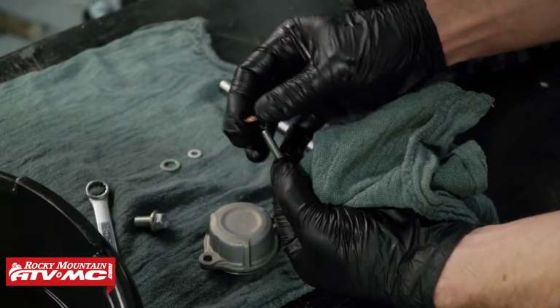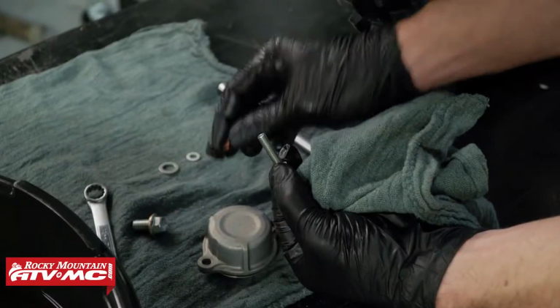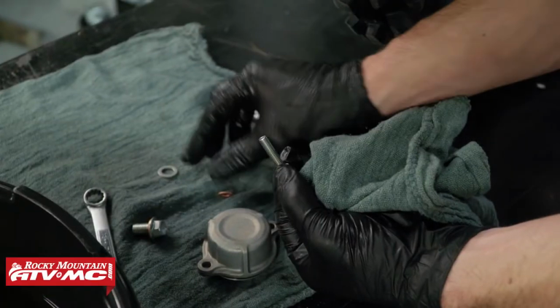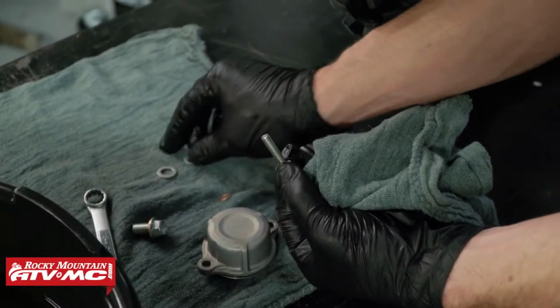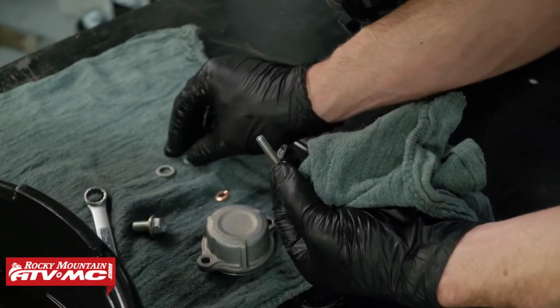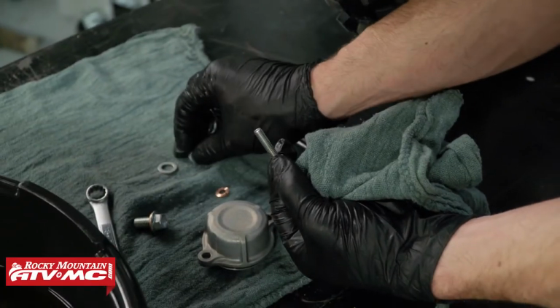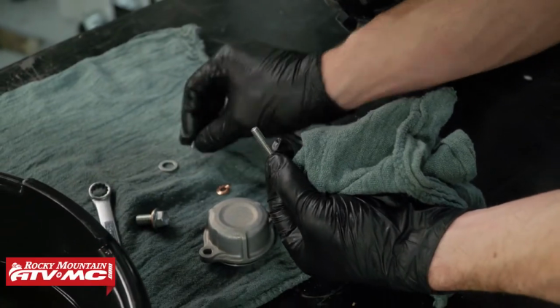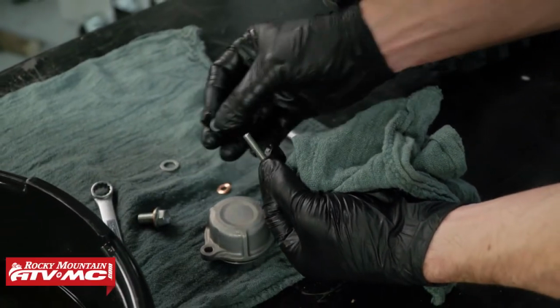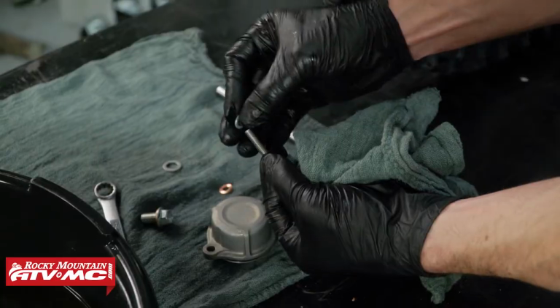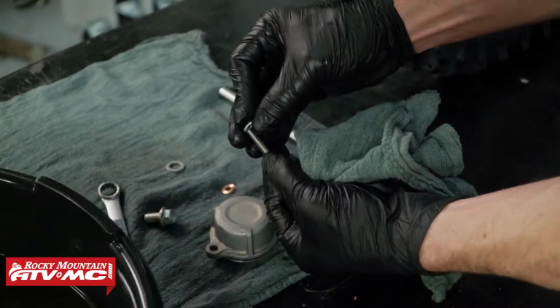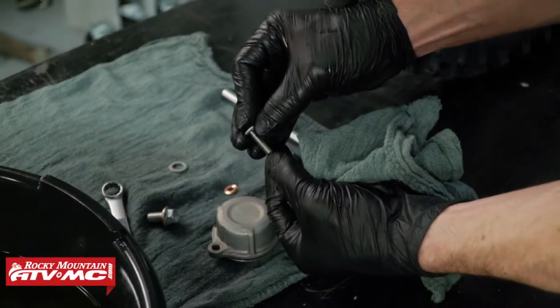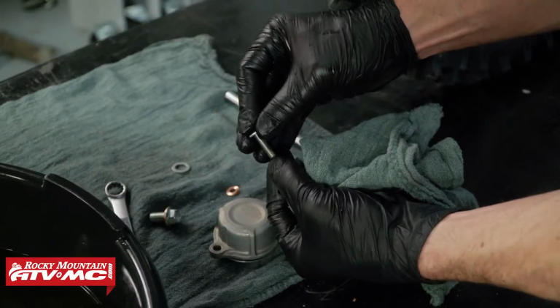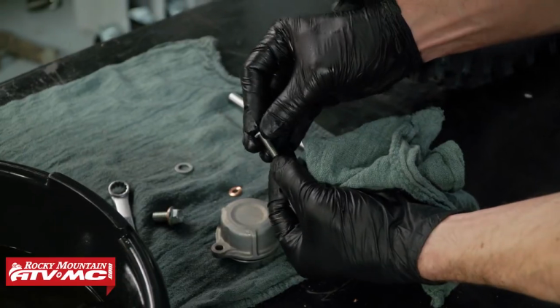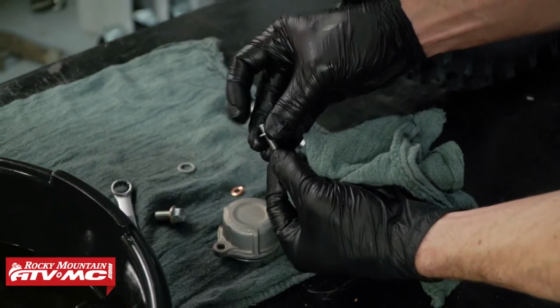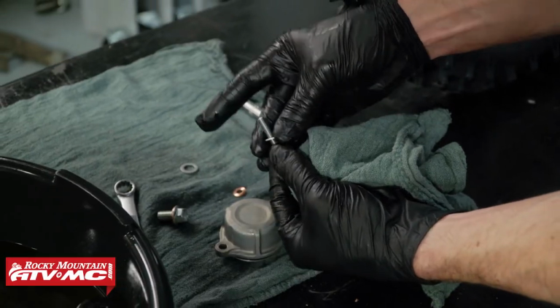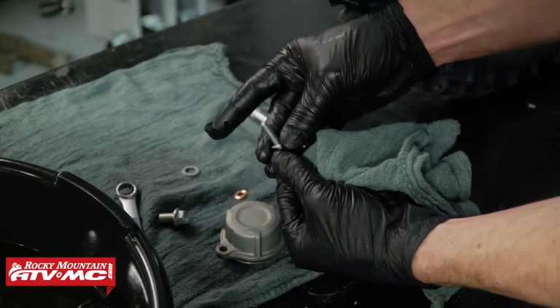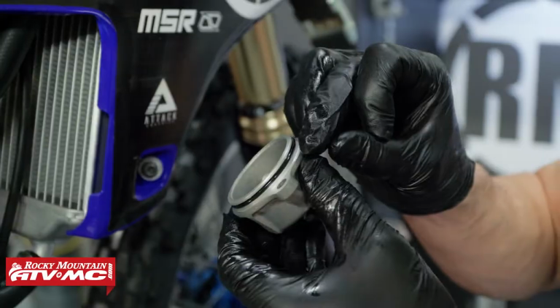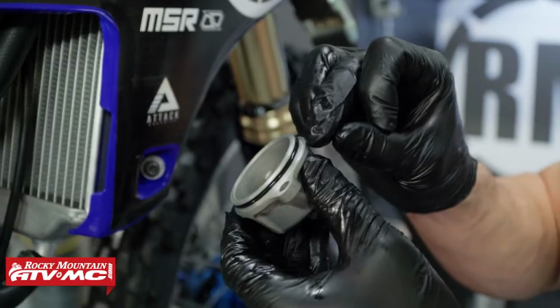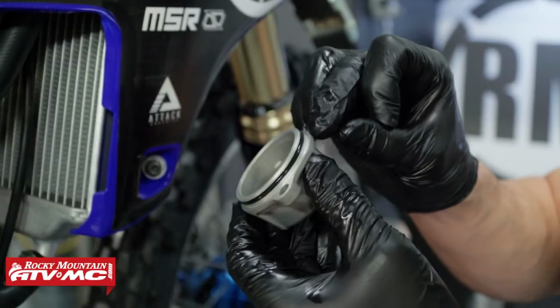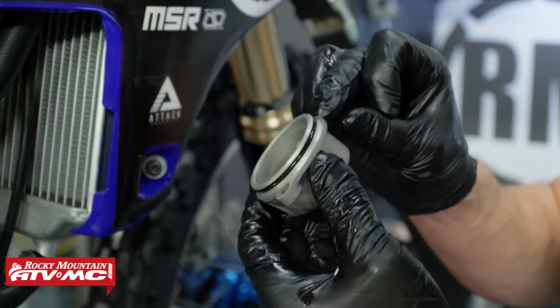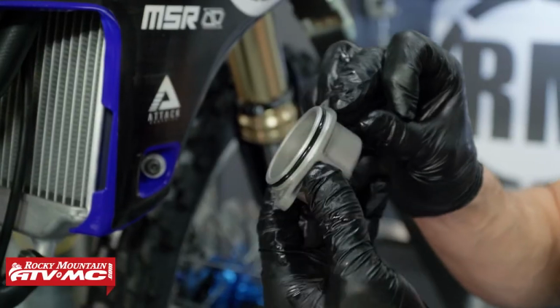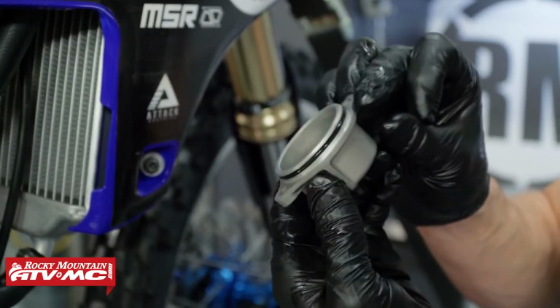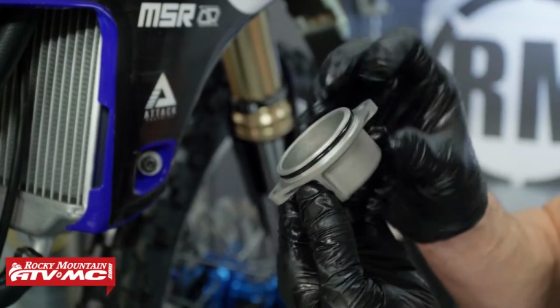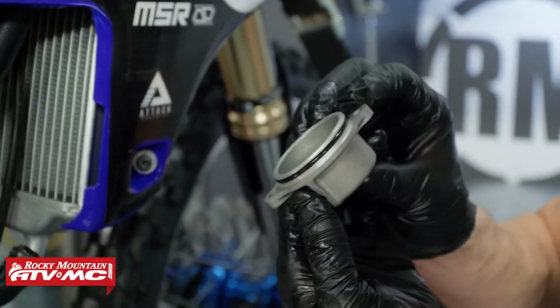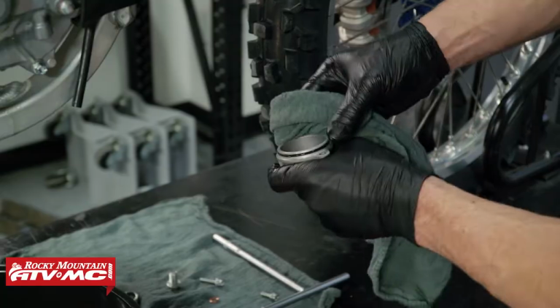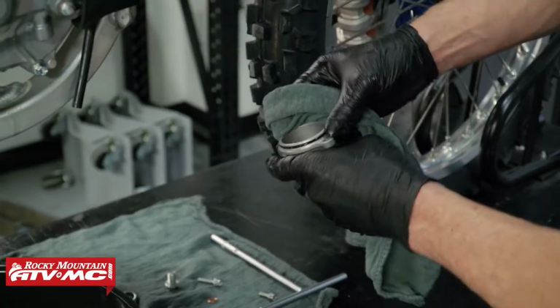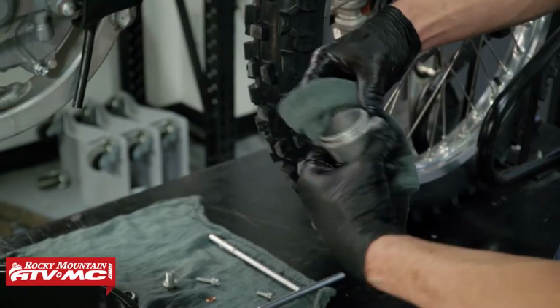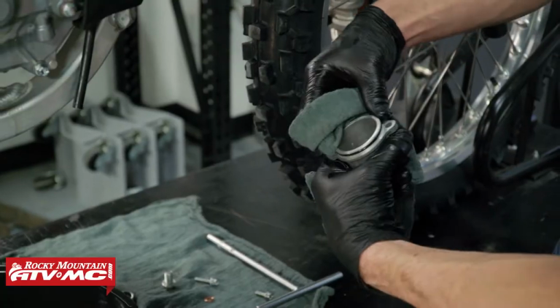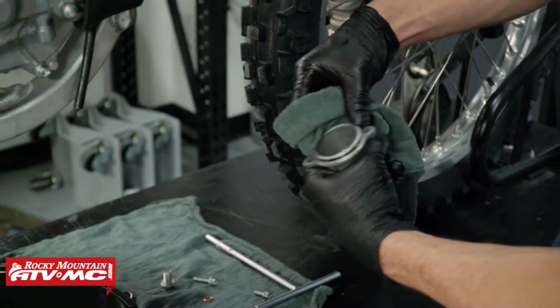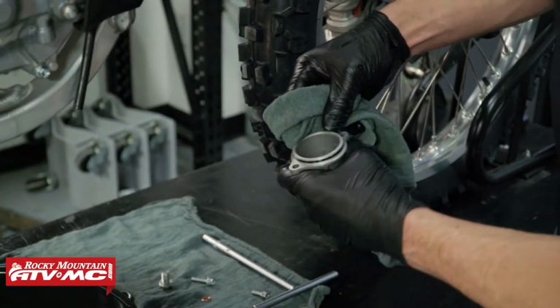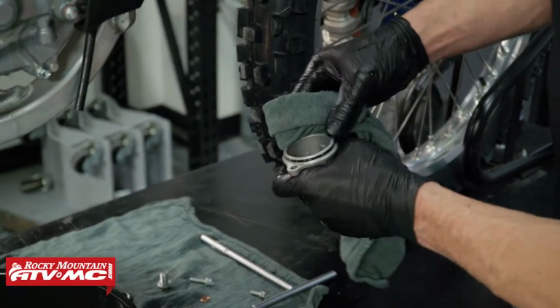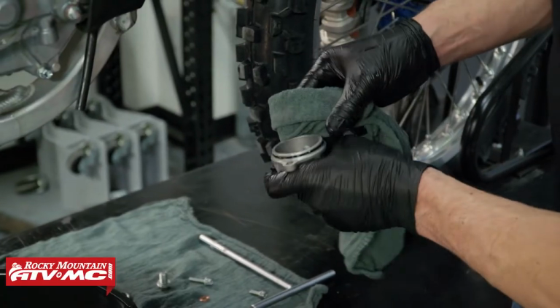Next we're going to replace our crush washers, inspect the o-ring, and clean all of the sealing surfaces.